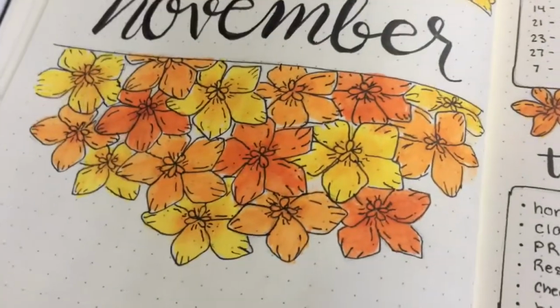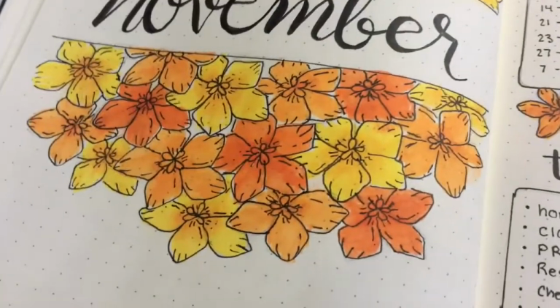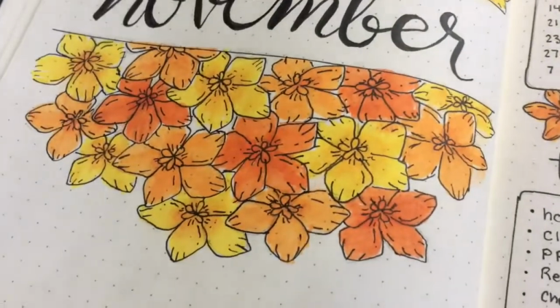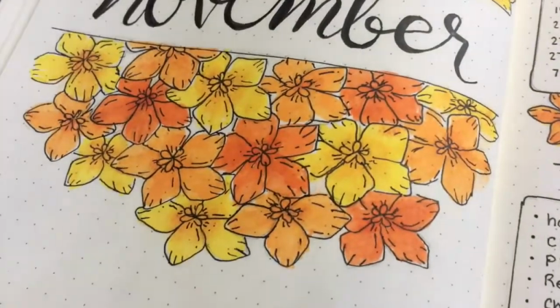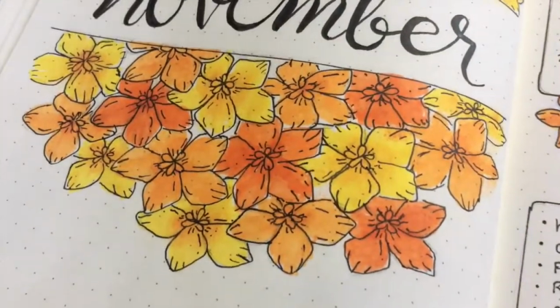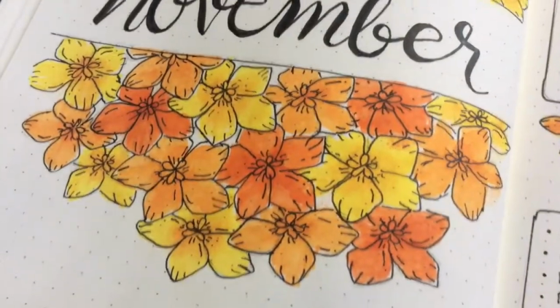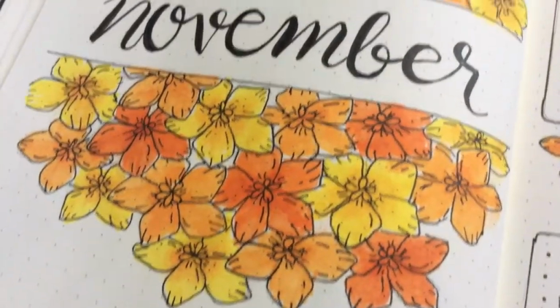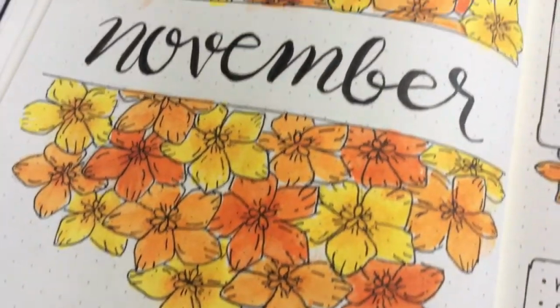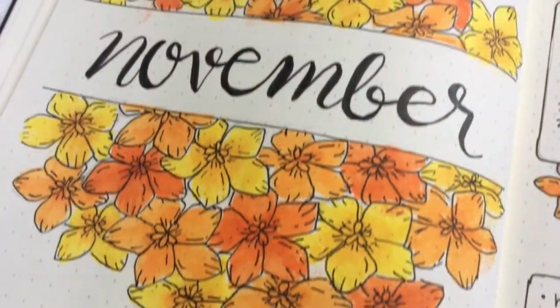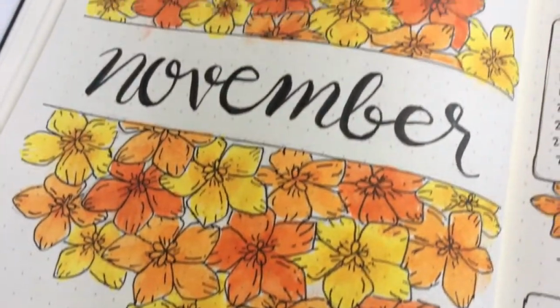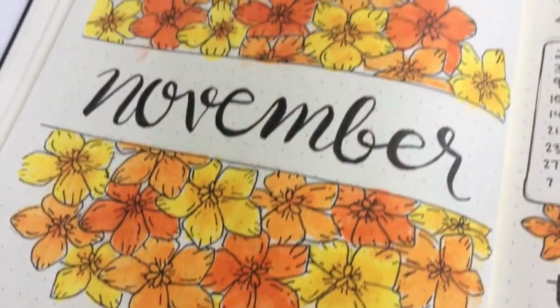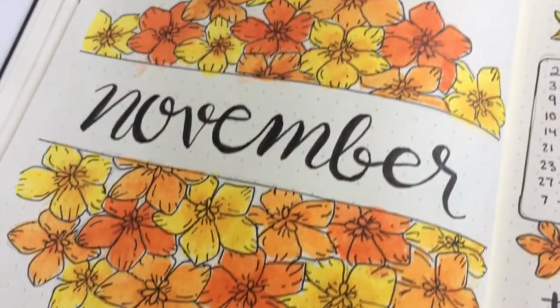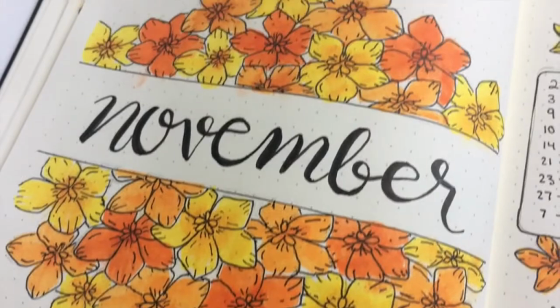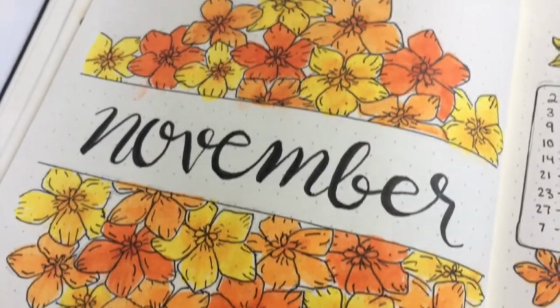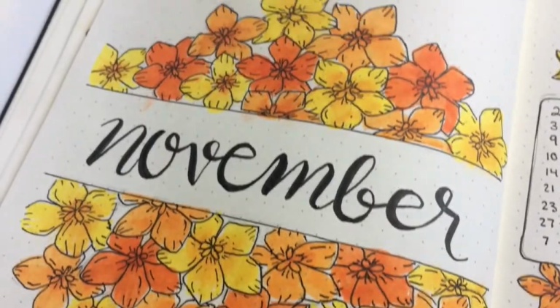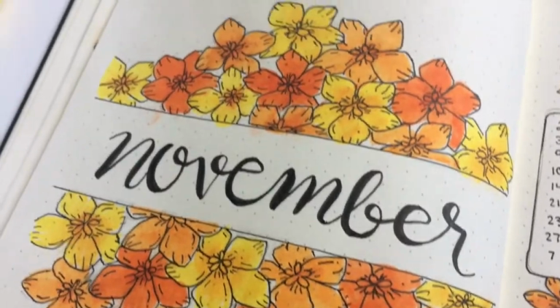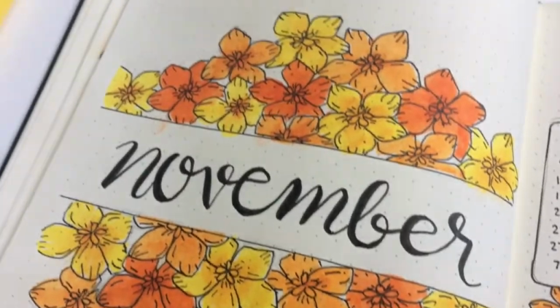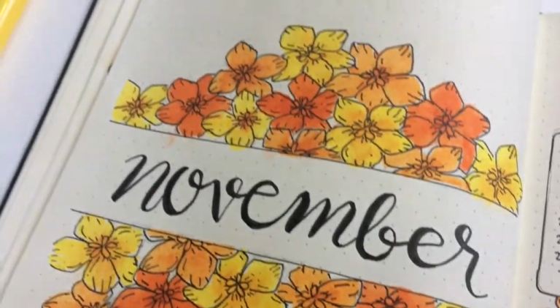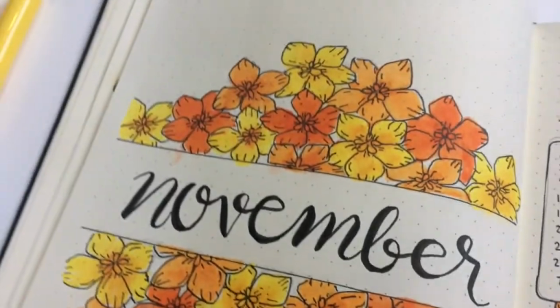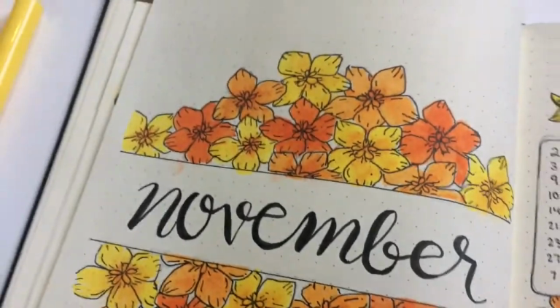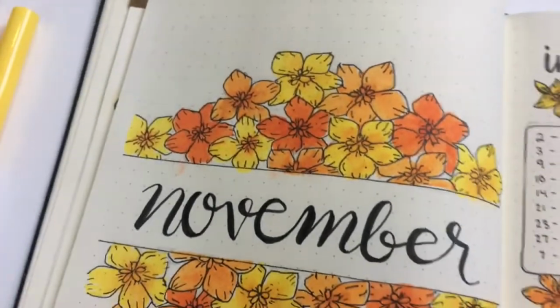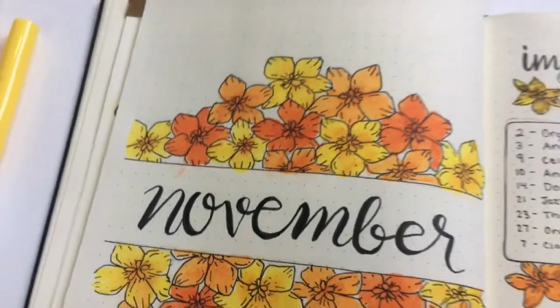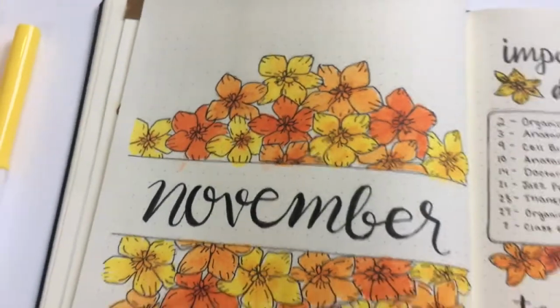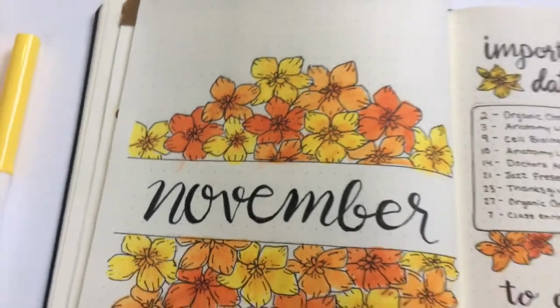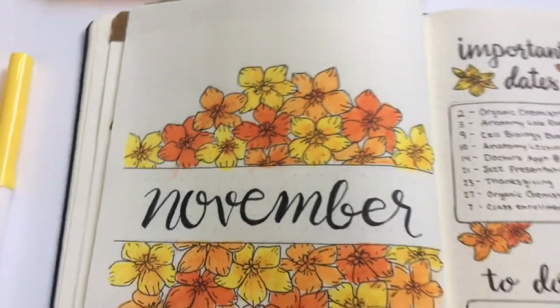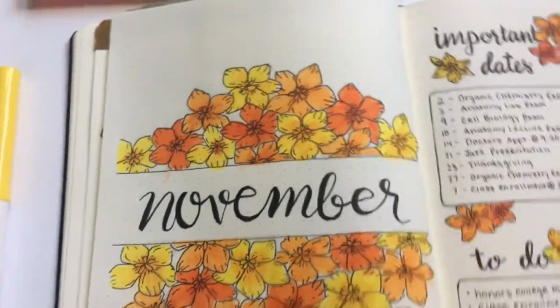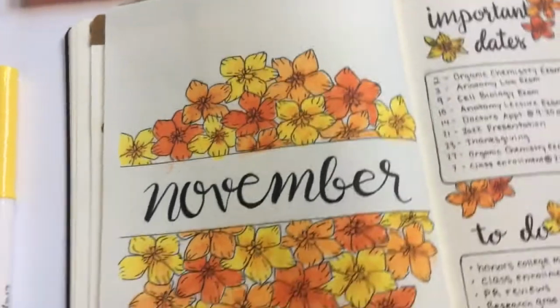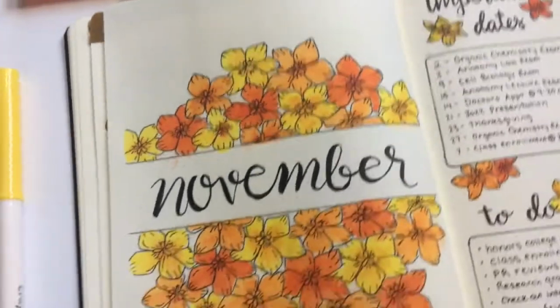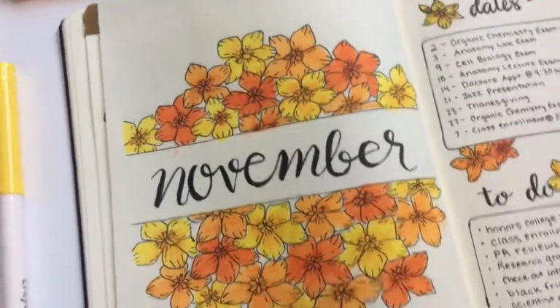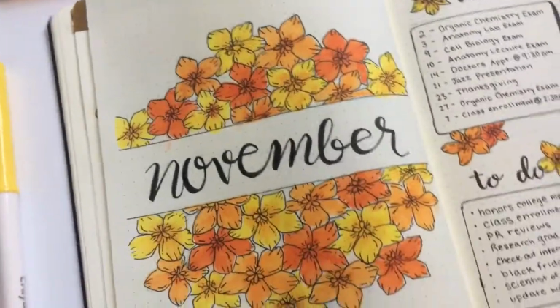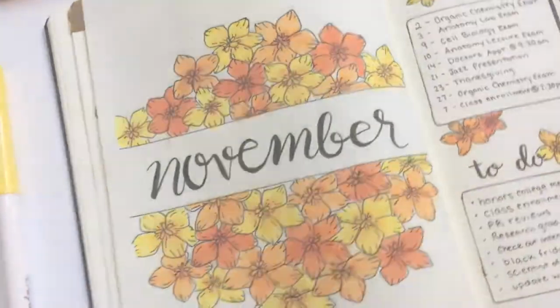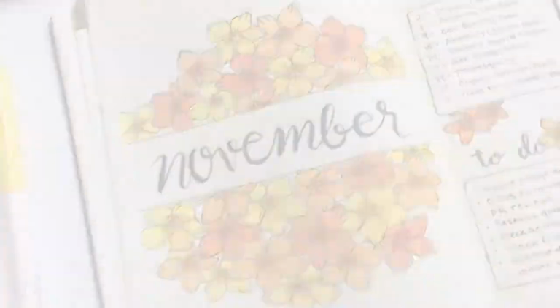I'm super happy with how it turned out. I love these flowers so much — they're so beautiful and remind me of fall.